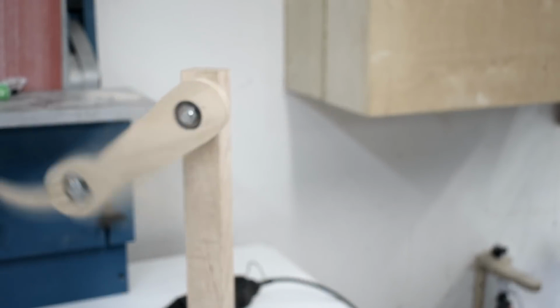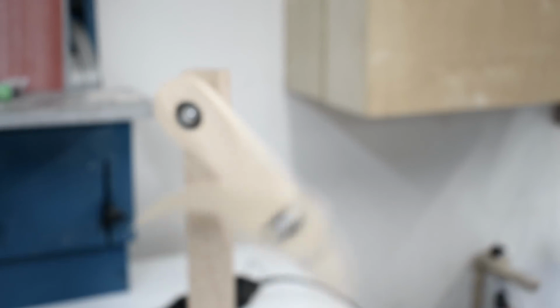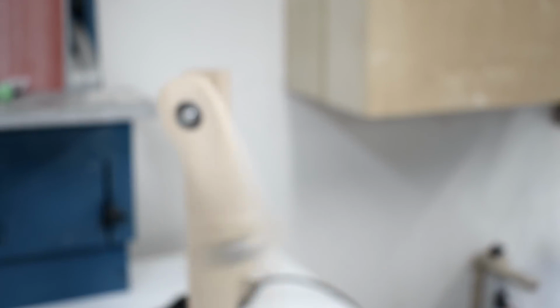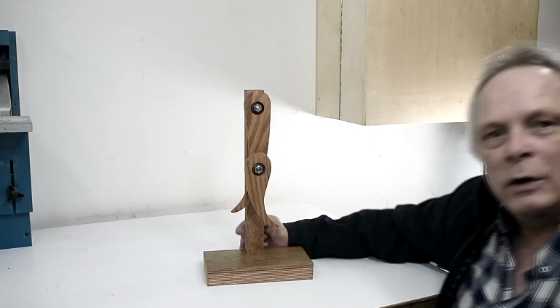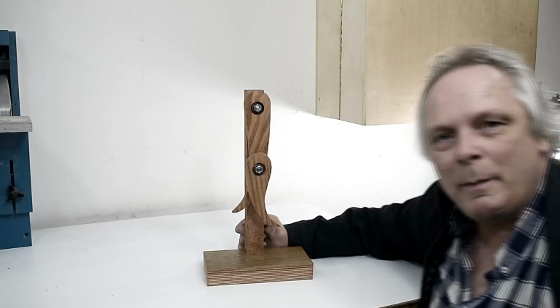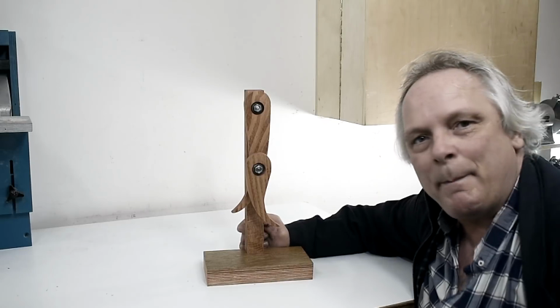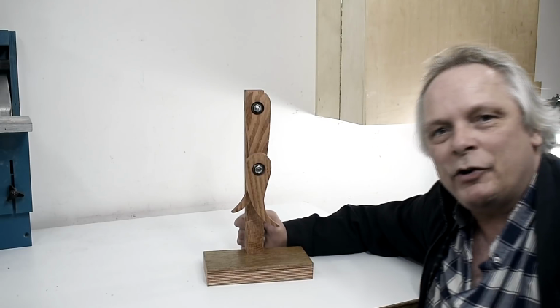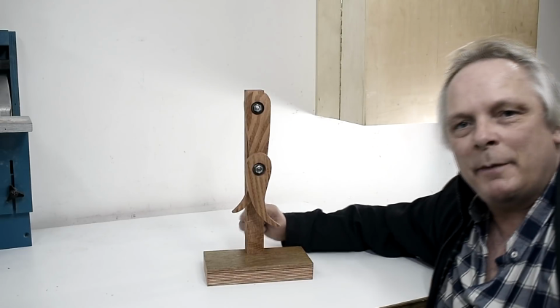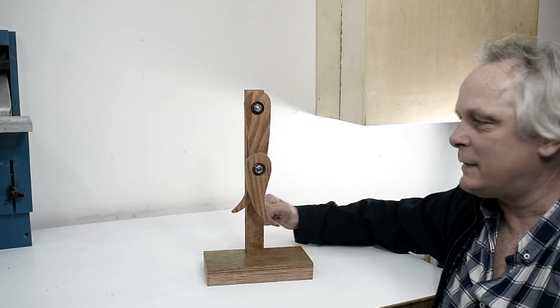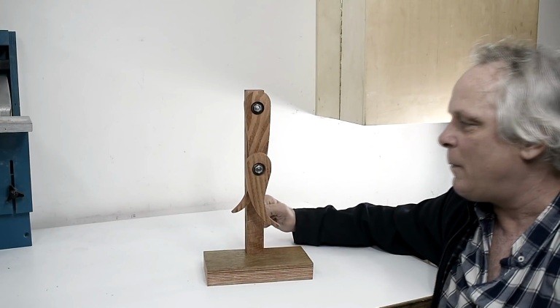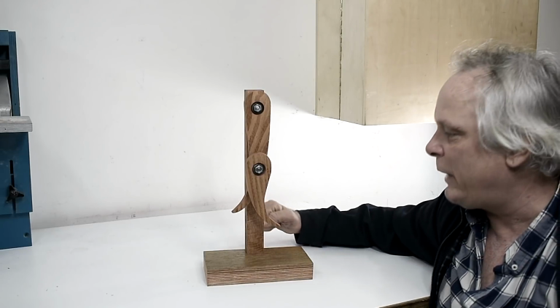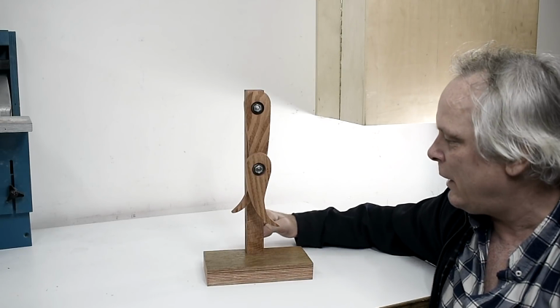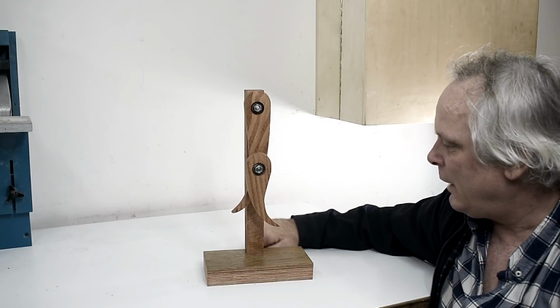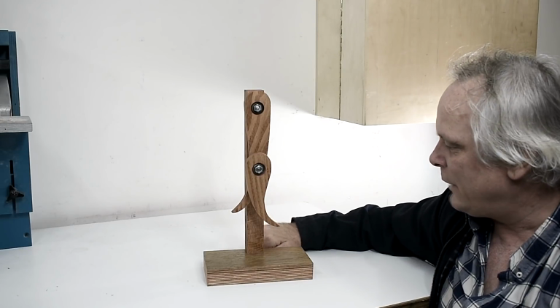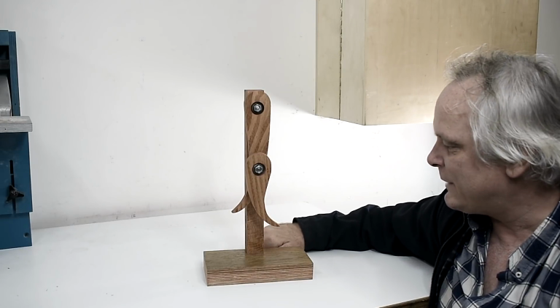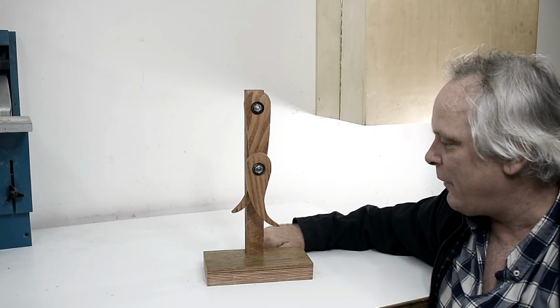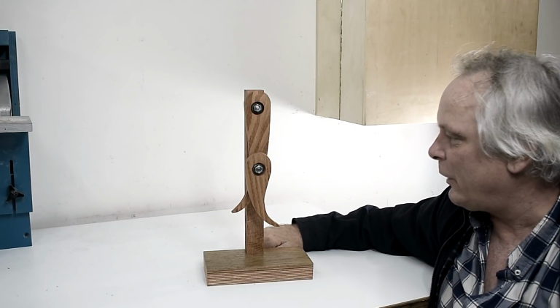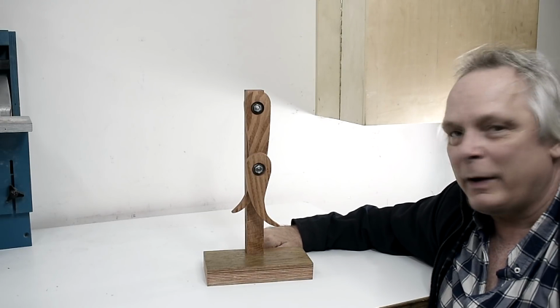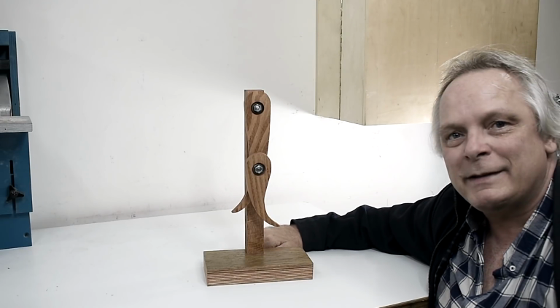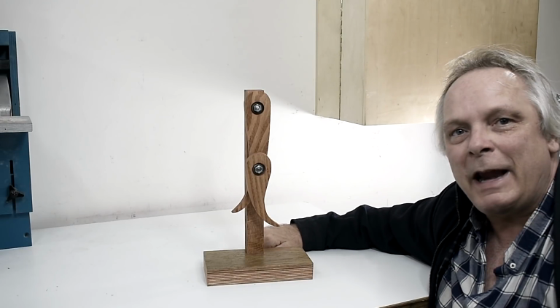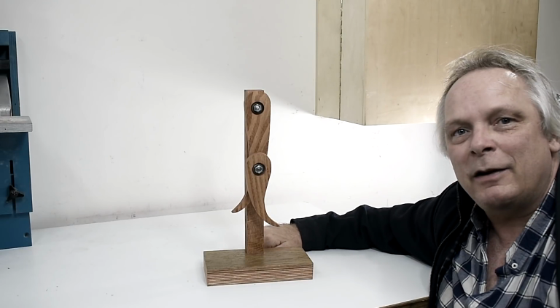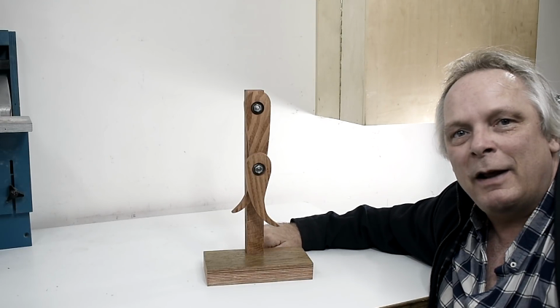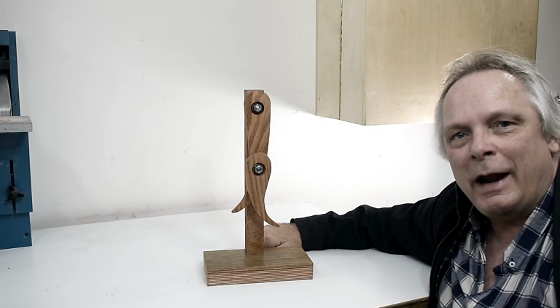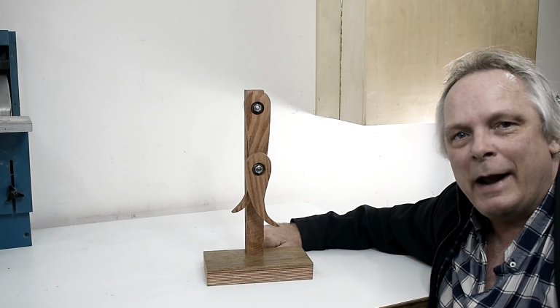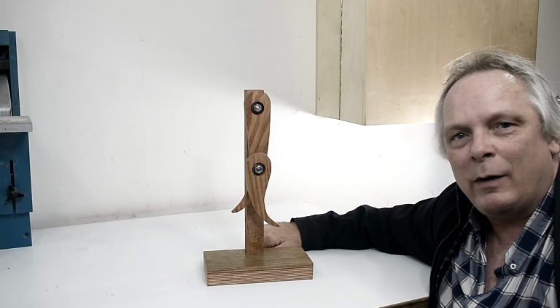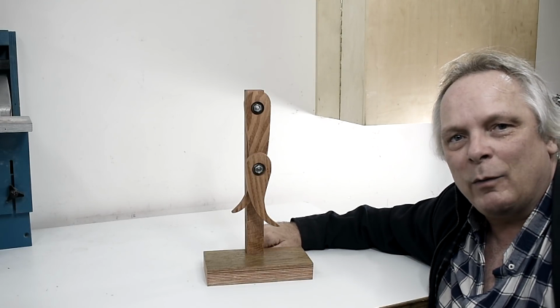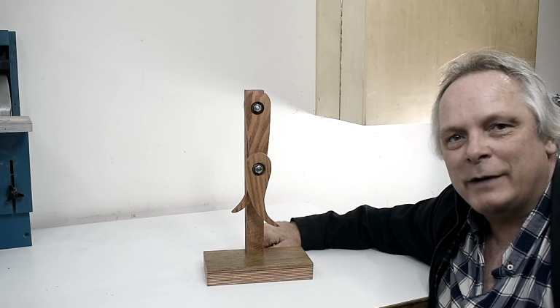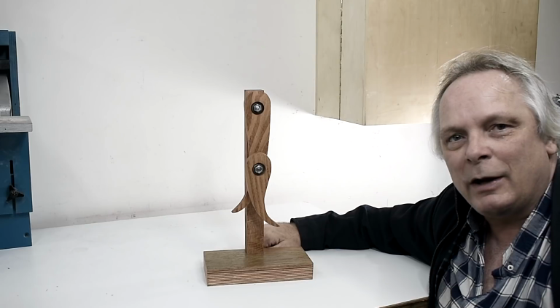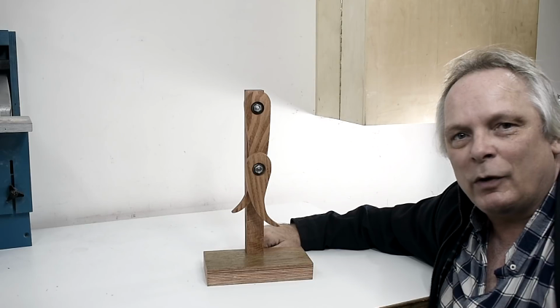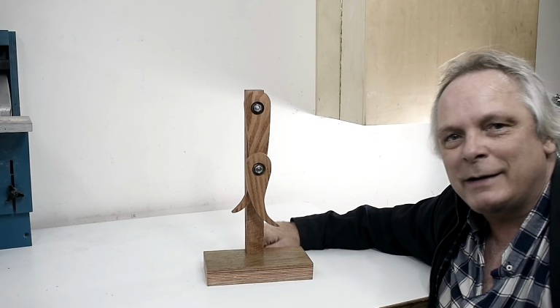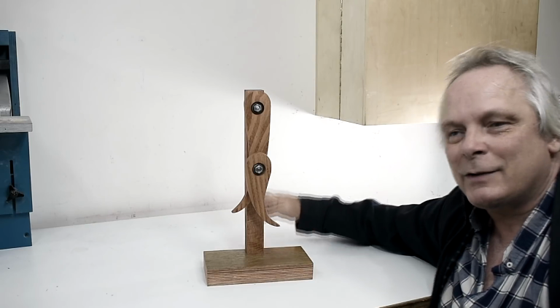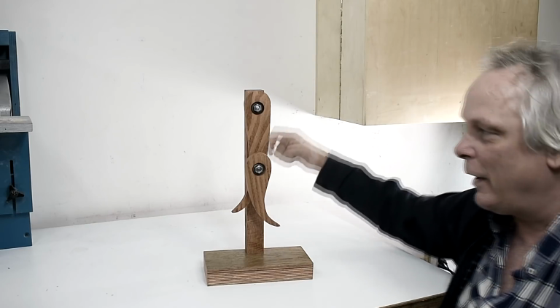It's complete. I just gave it a little bit of stain and now I'll take it for a test run.